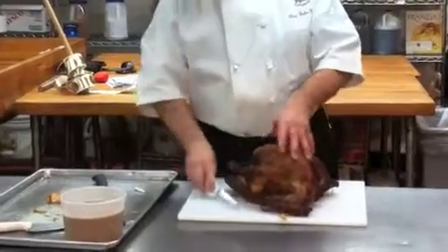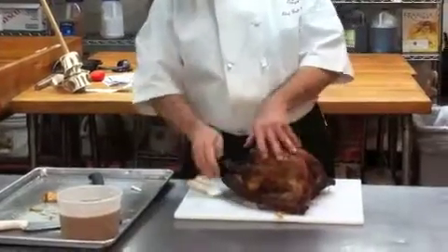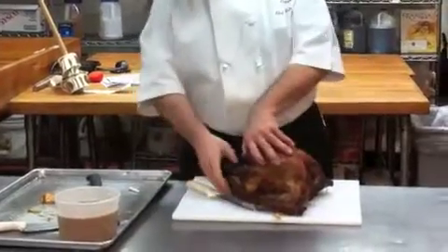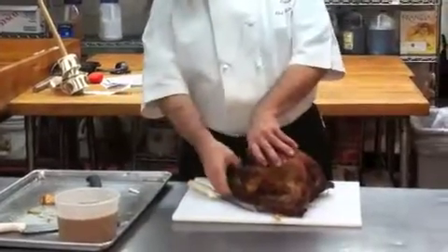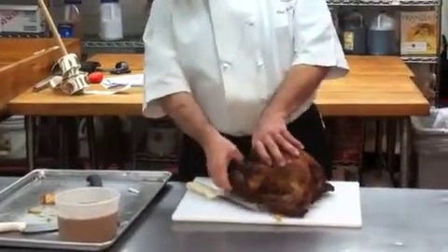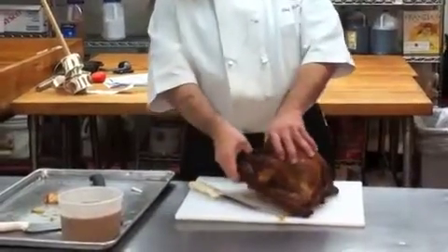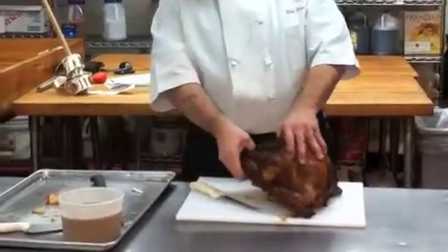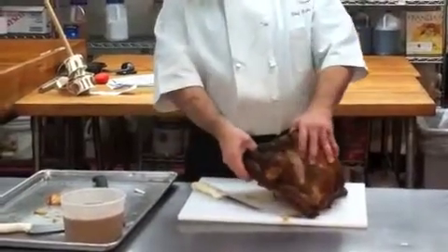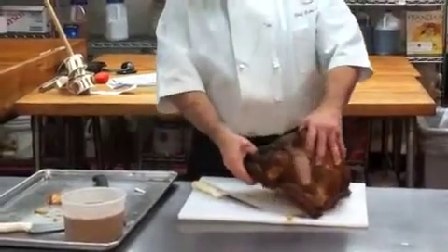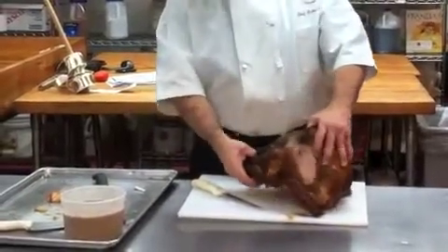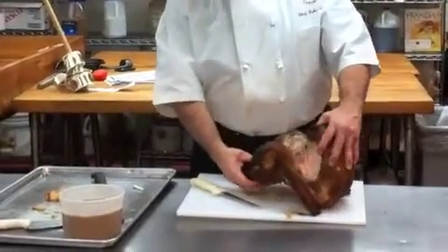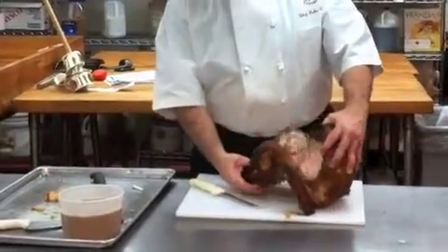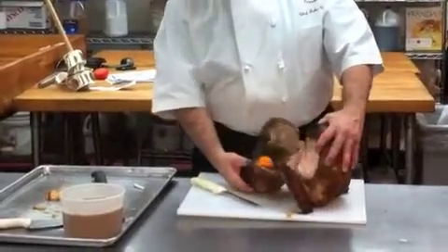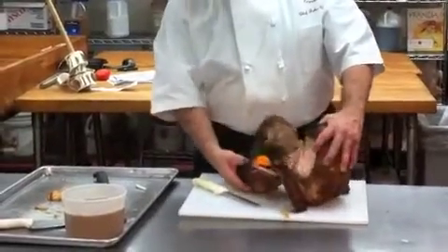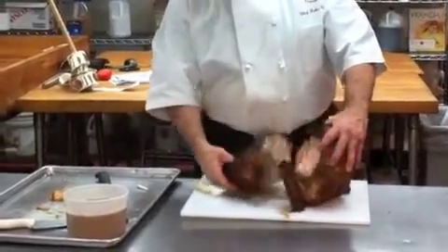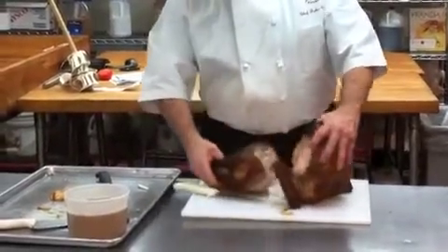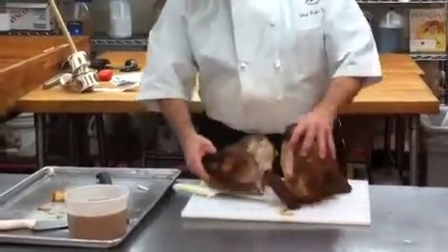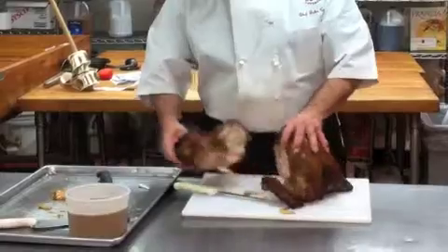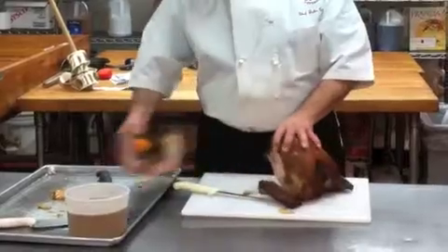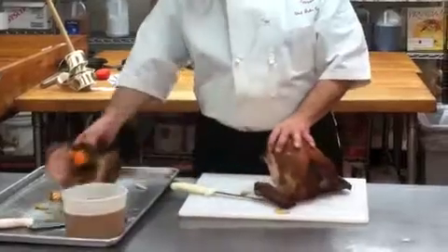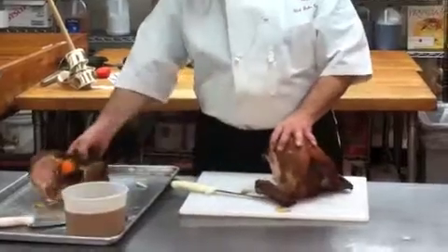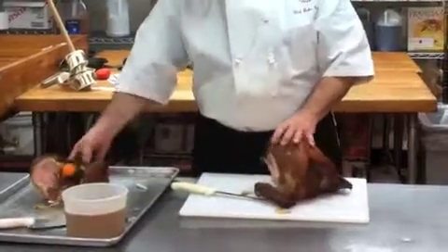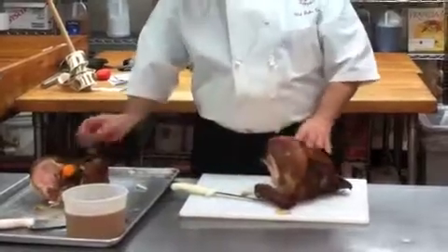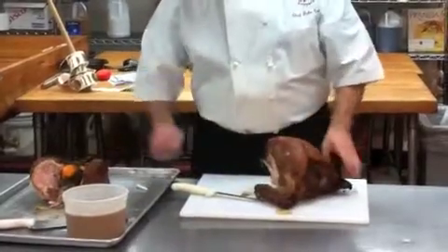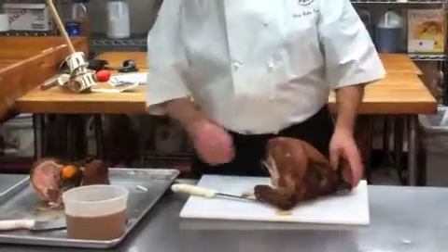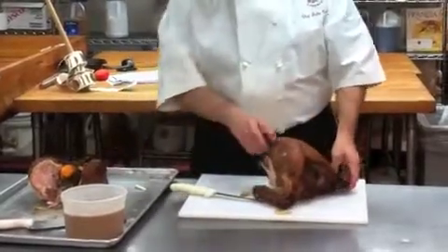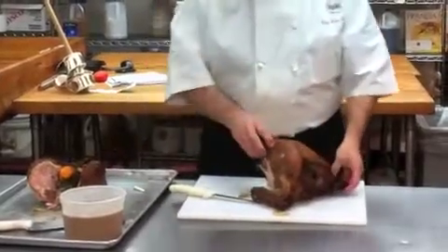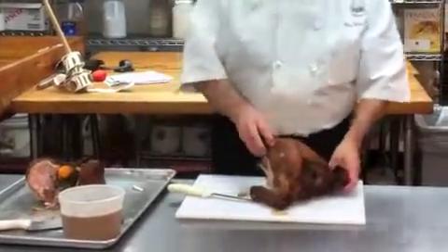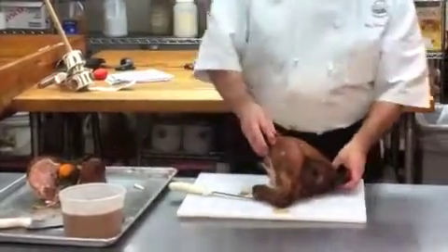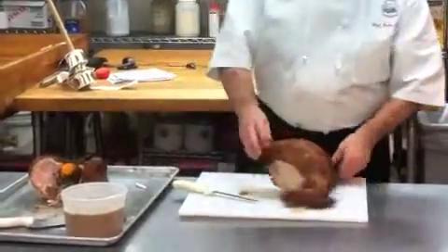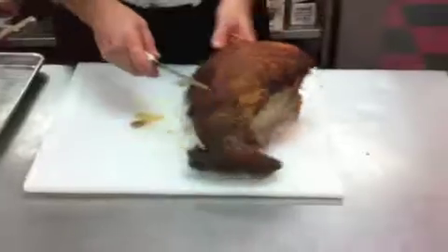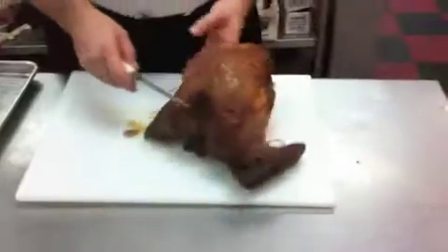The breast bone, we're going to just pull that off and save it for later. This is the way you would carve a turkey in the kitchen, not really at the dining room table.